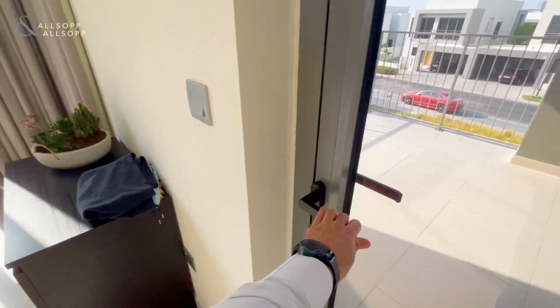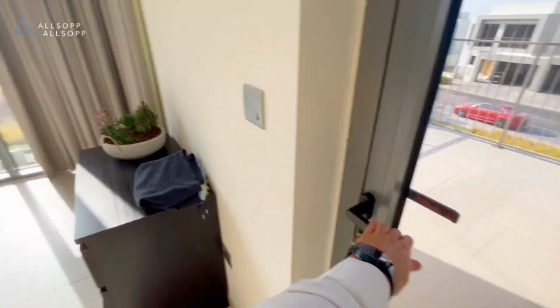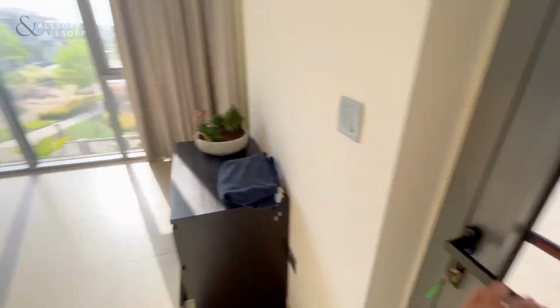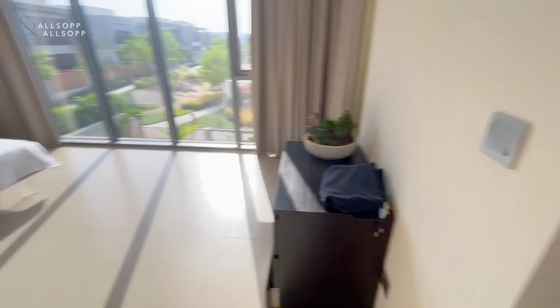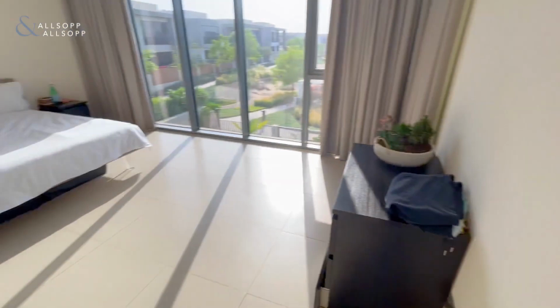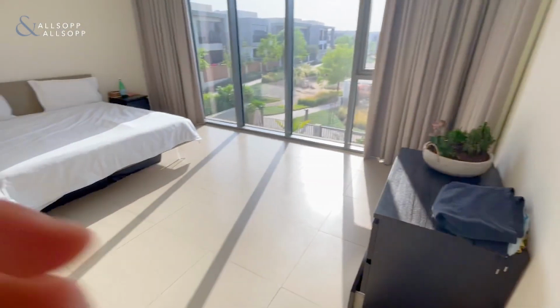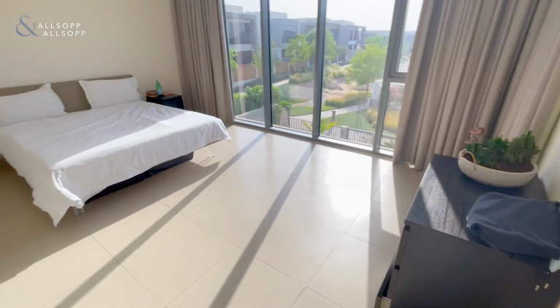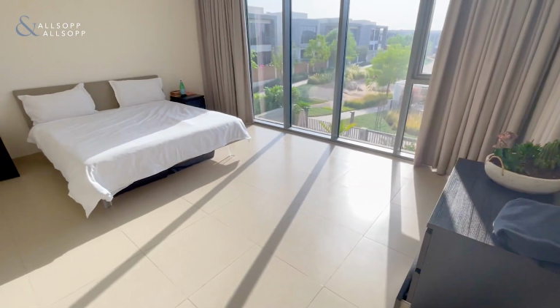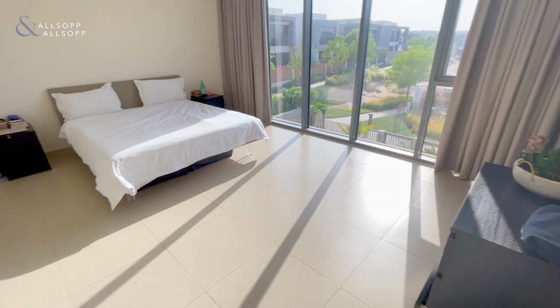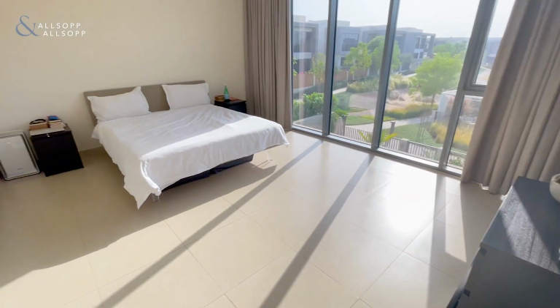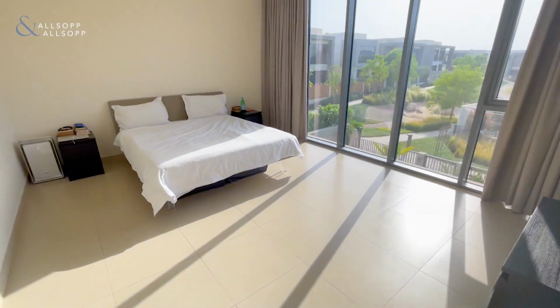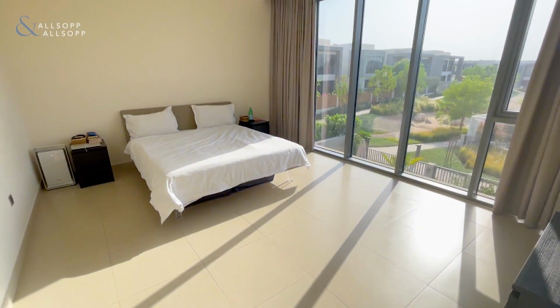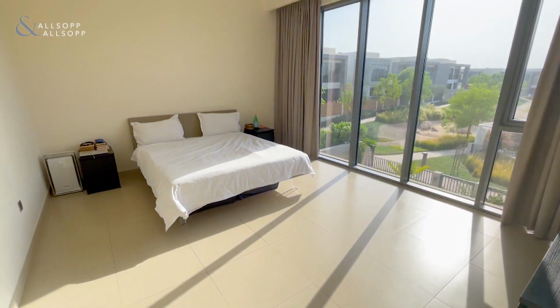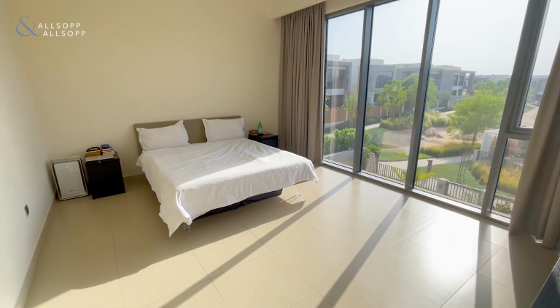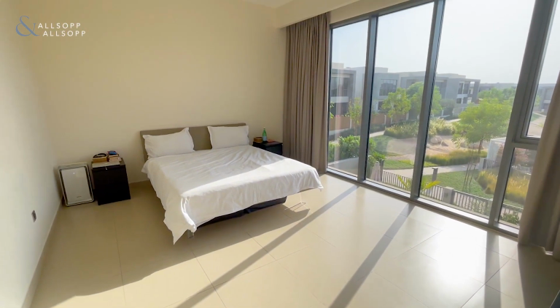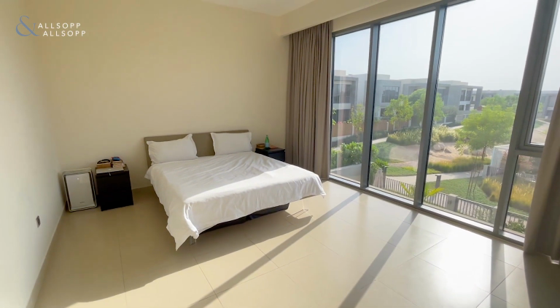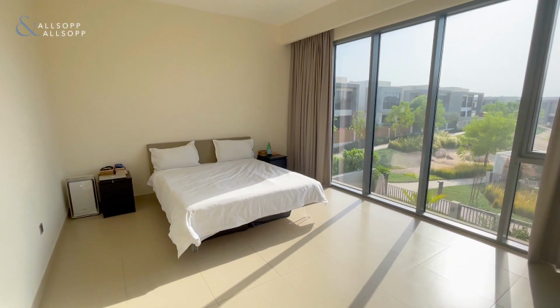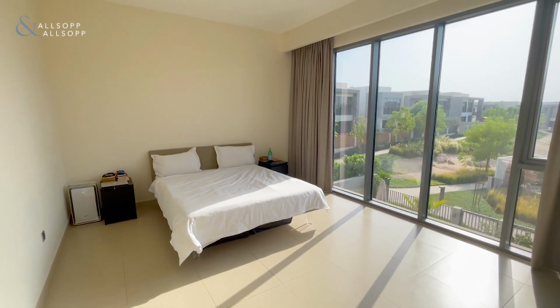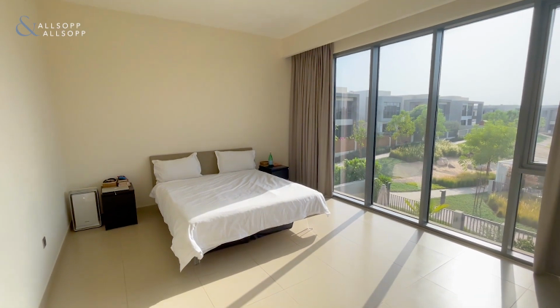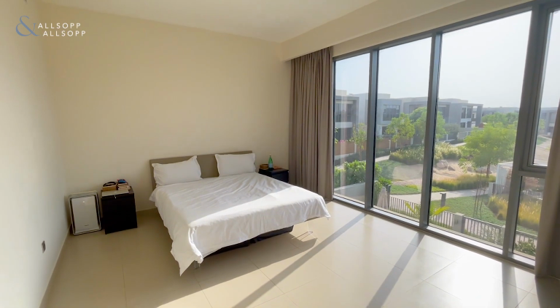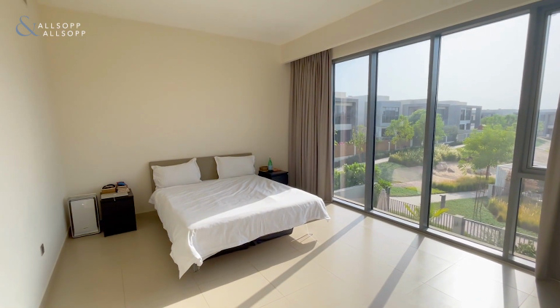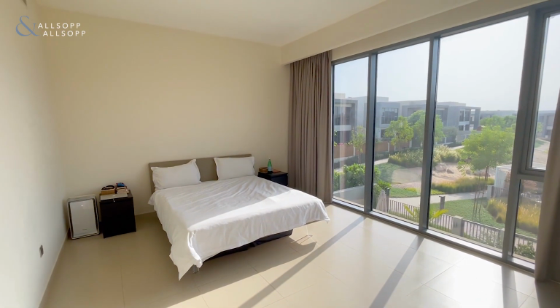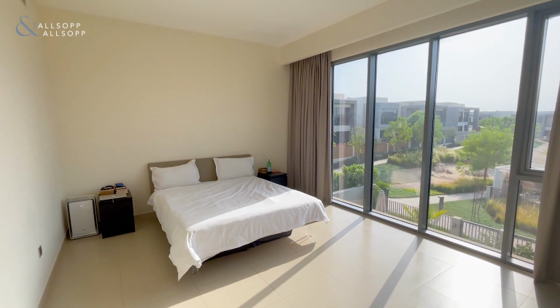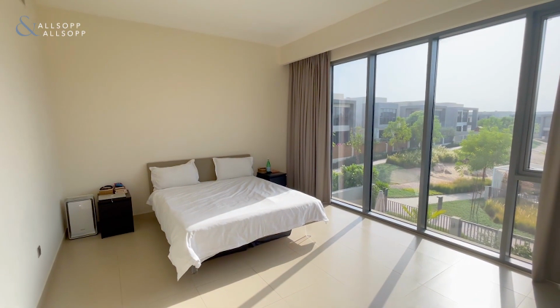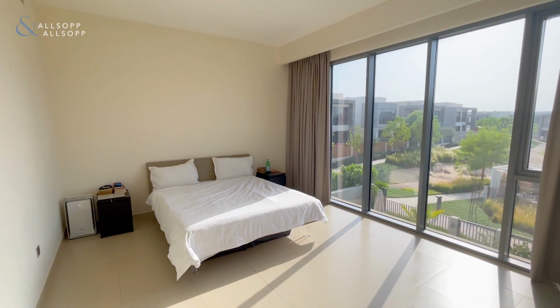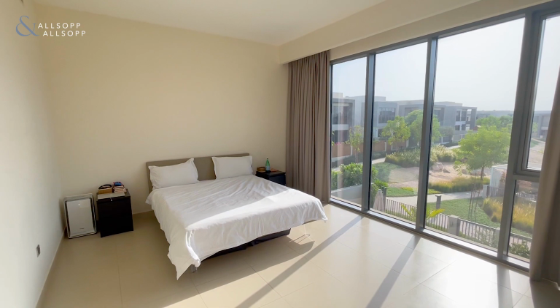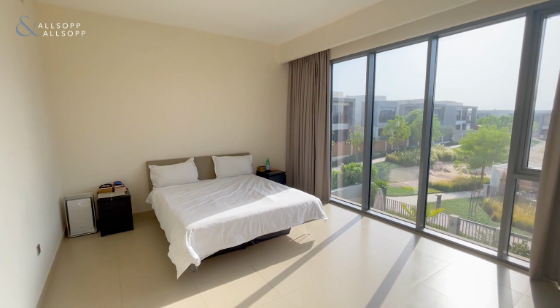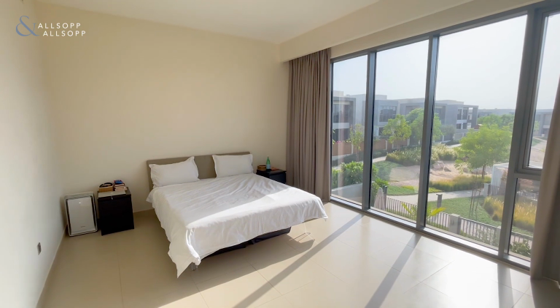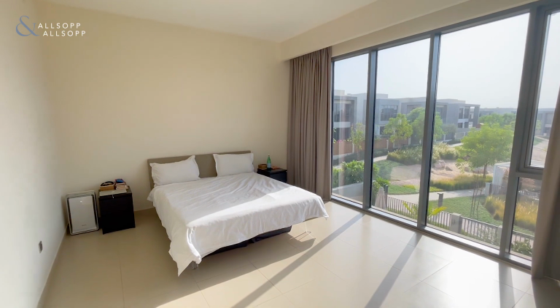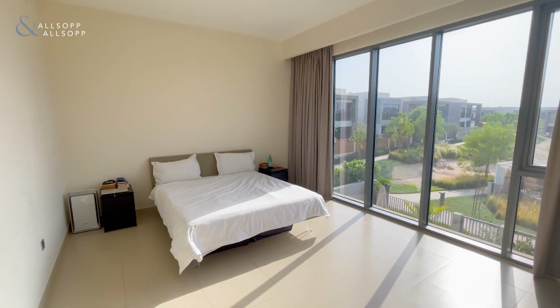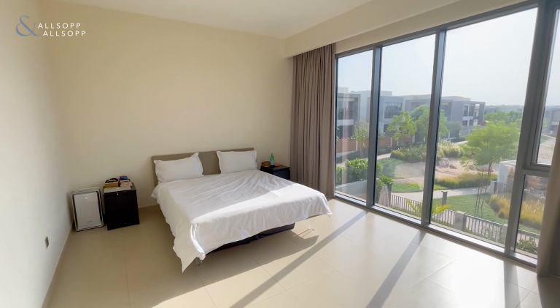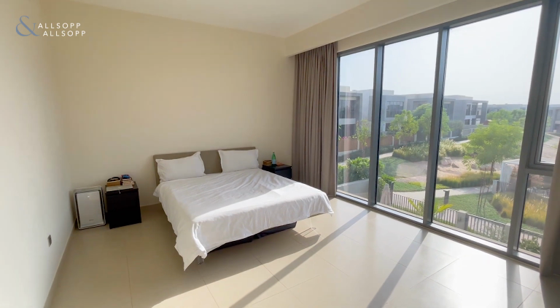There you have it — that's the four bedroom E3 single row in Sidra.